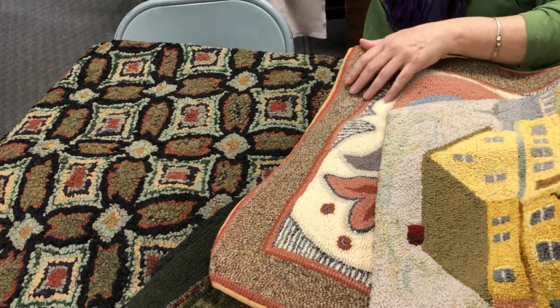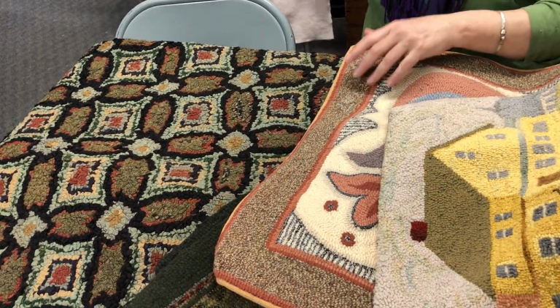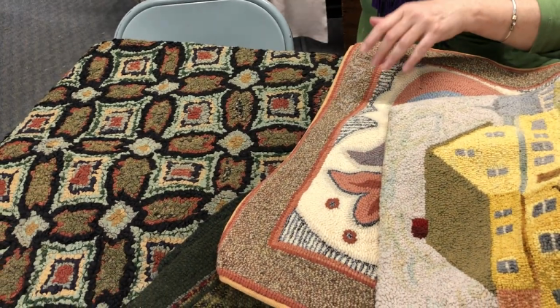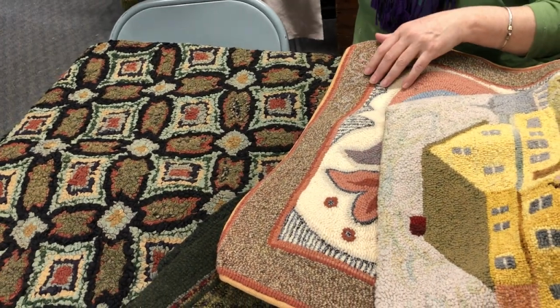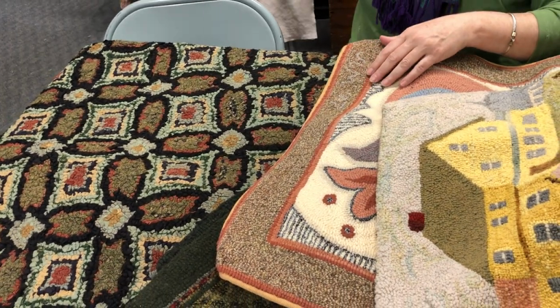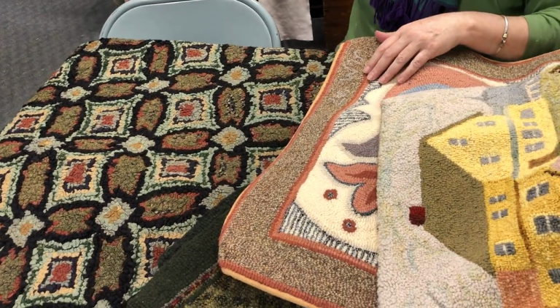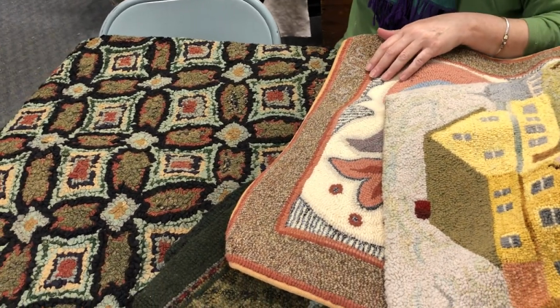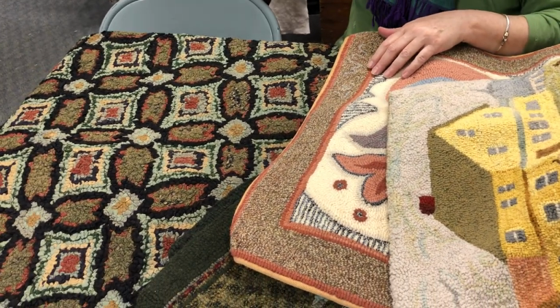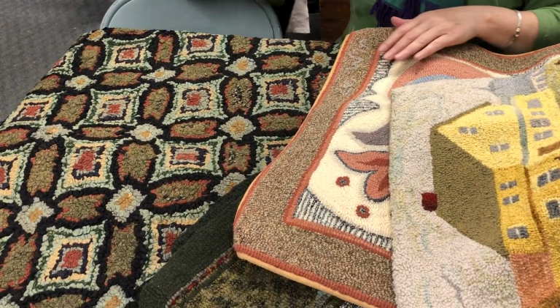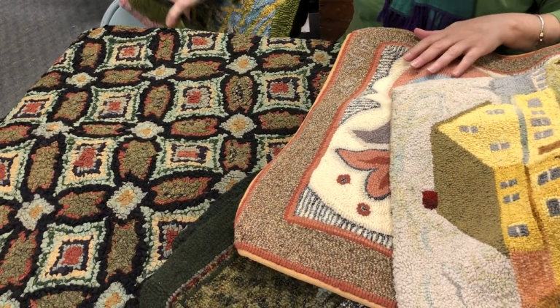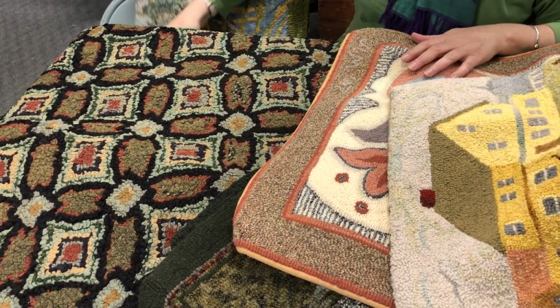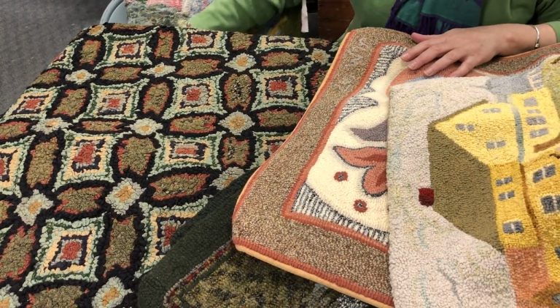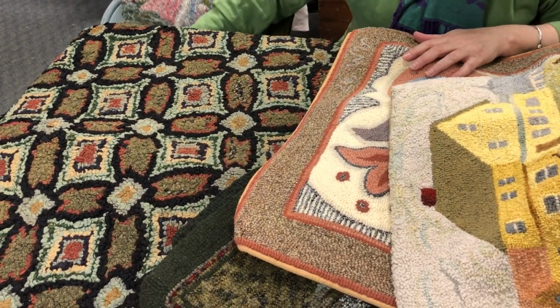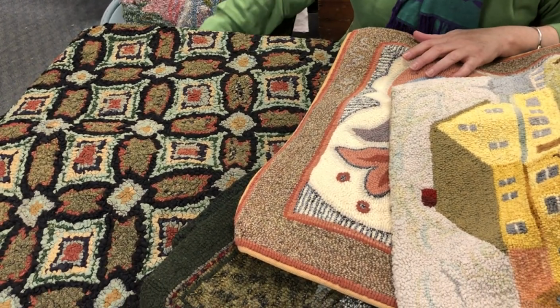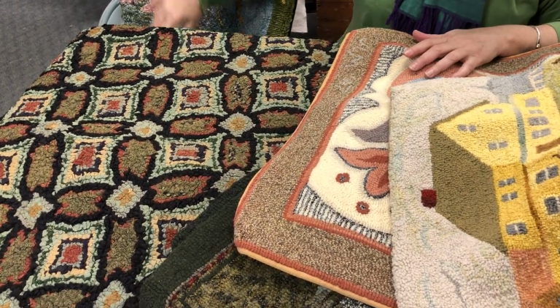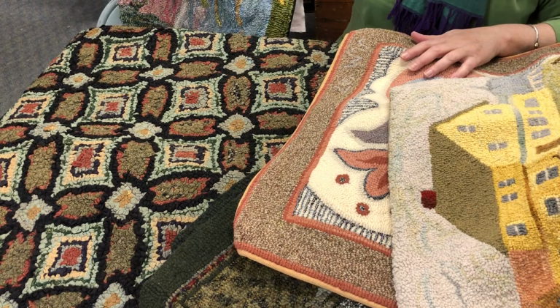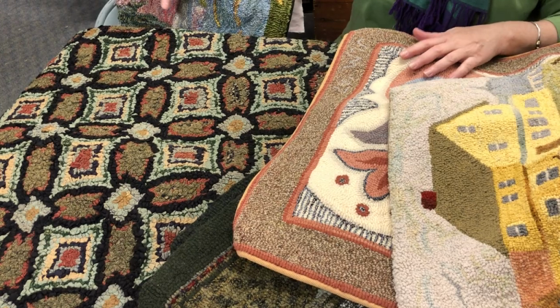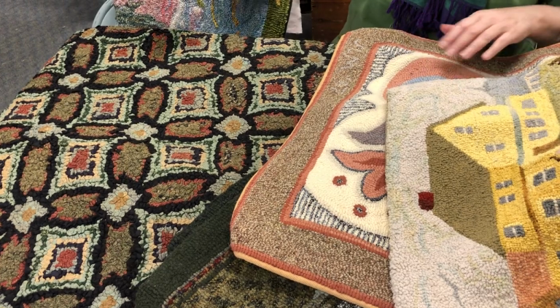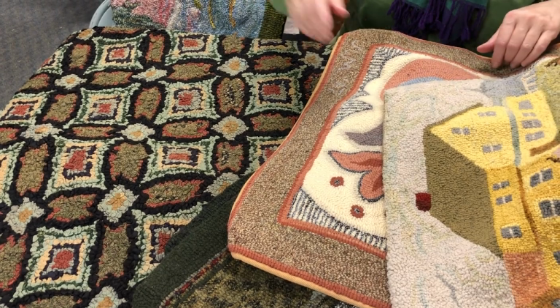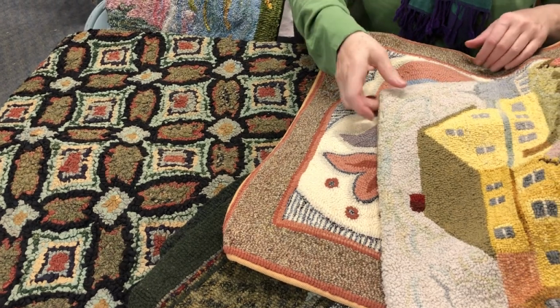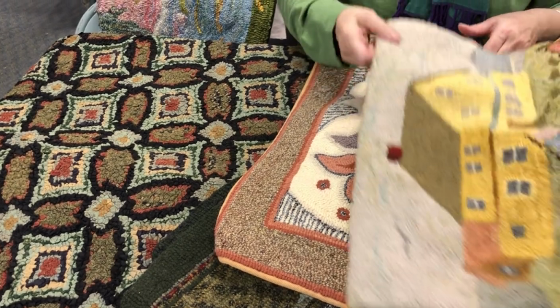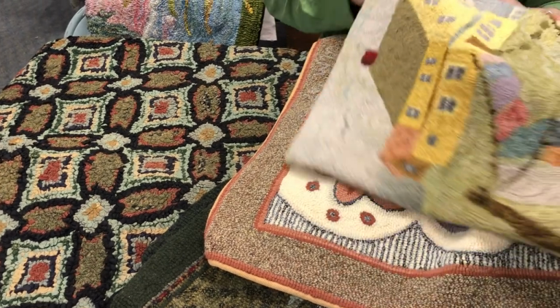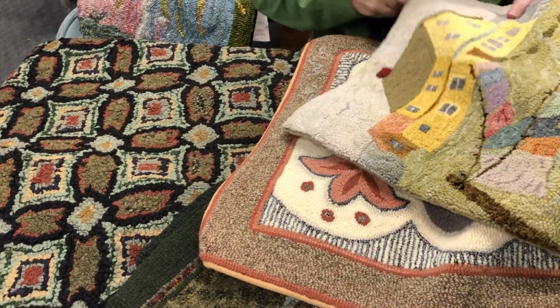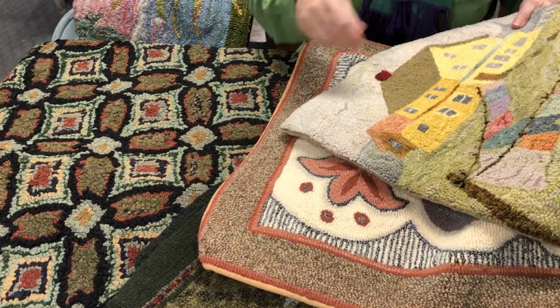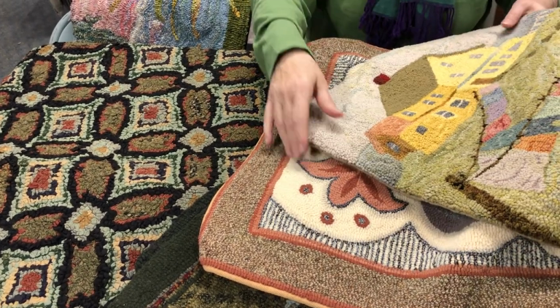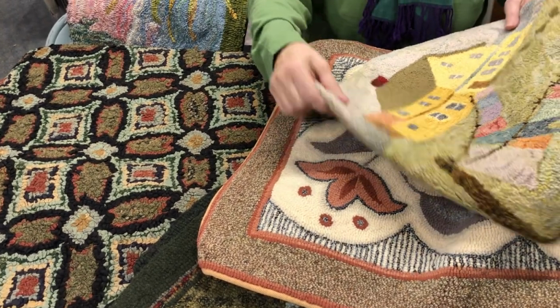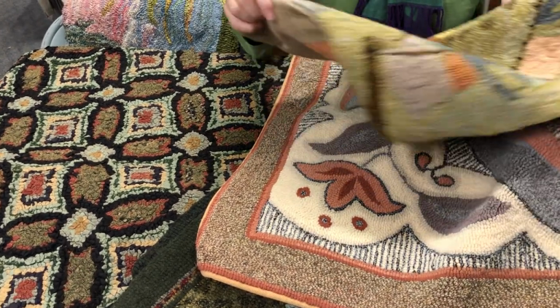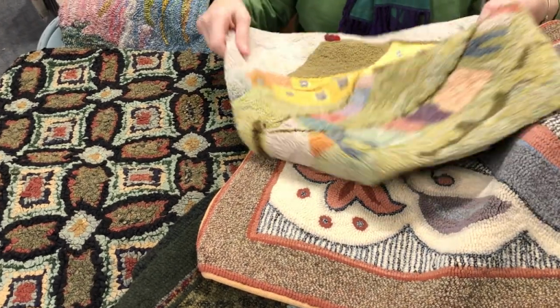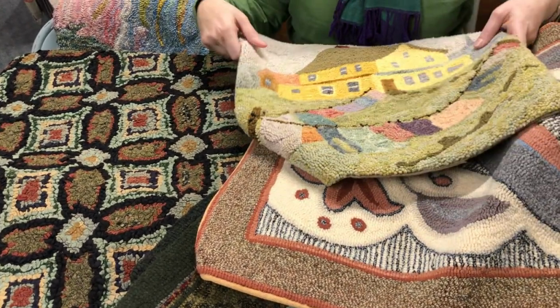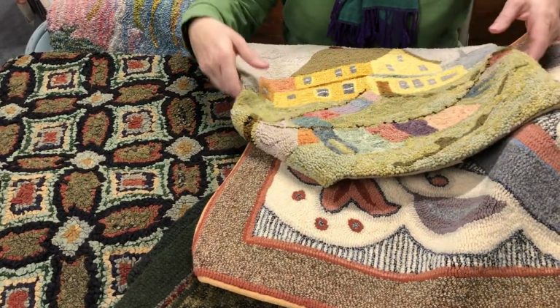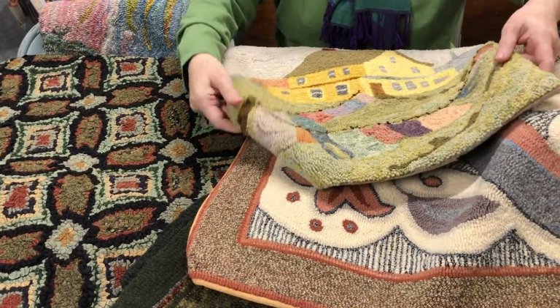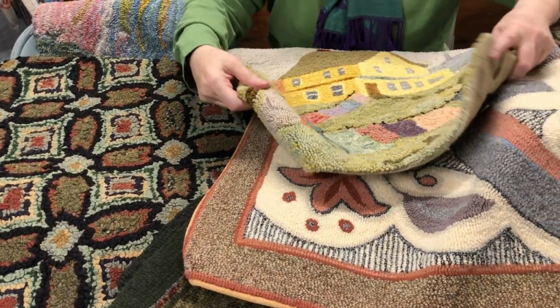It actually won a watercolor award in Oxford, Mississippi because they thought it was a painting and not a hooked rug.